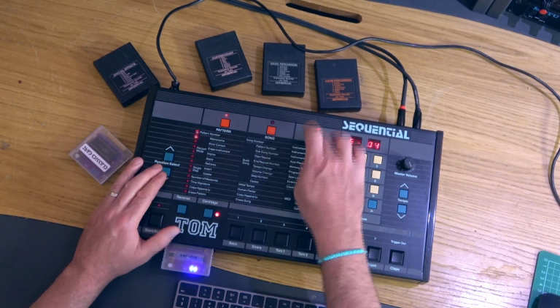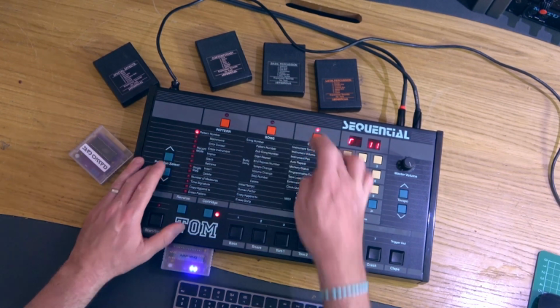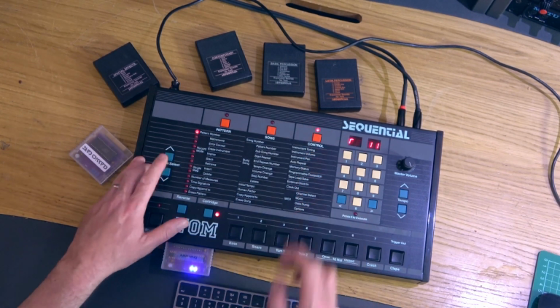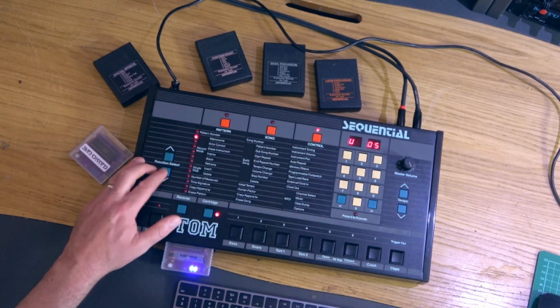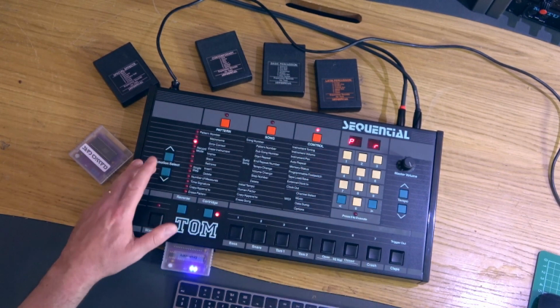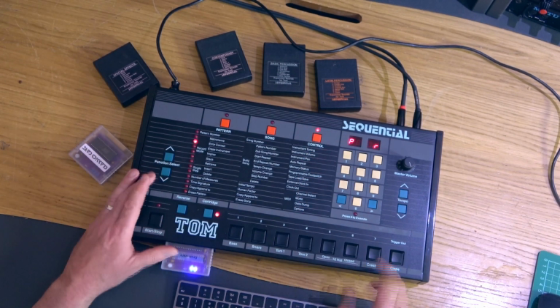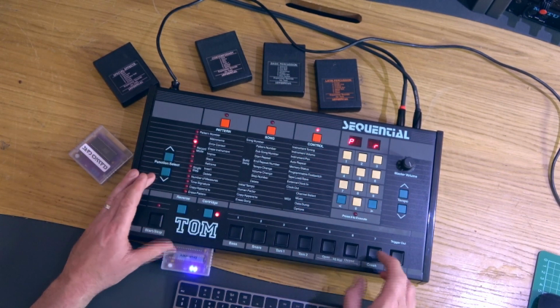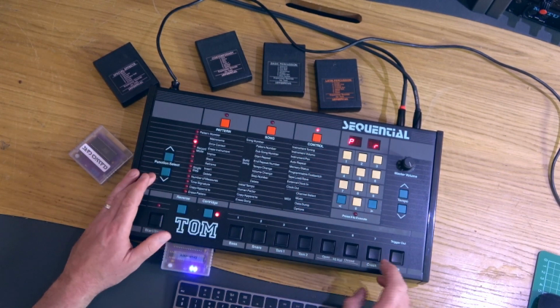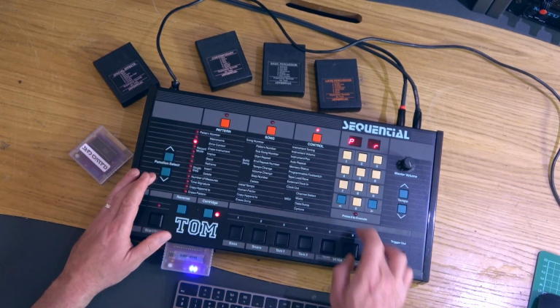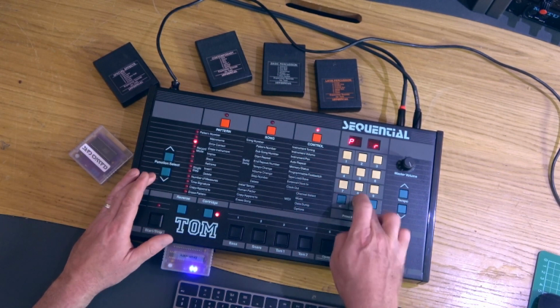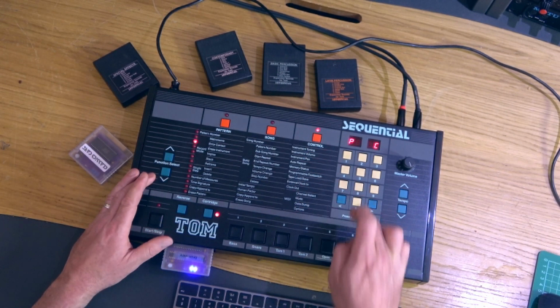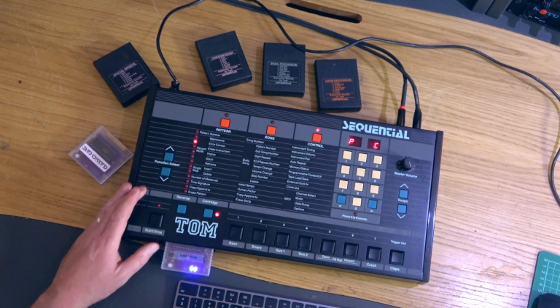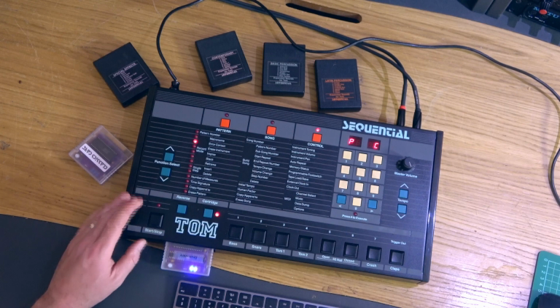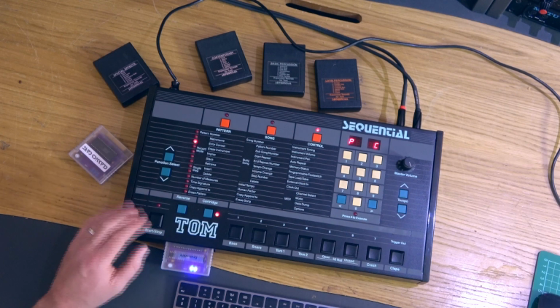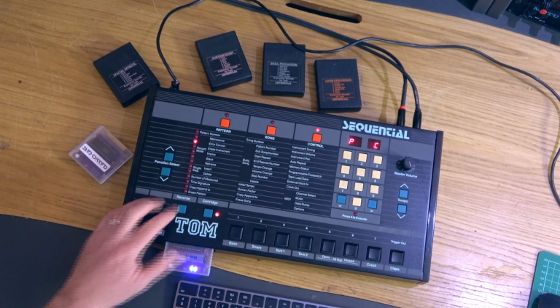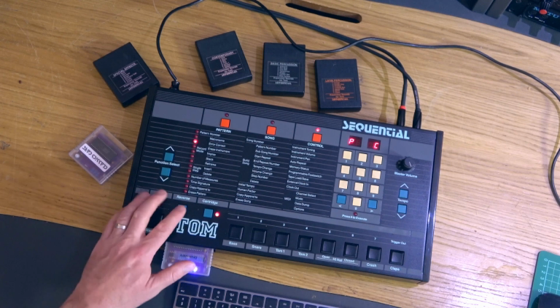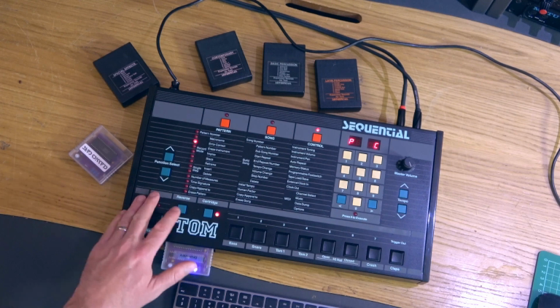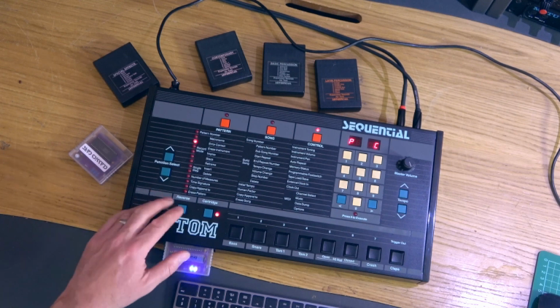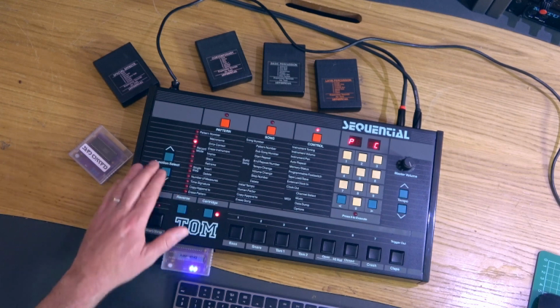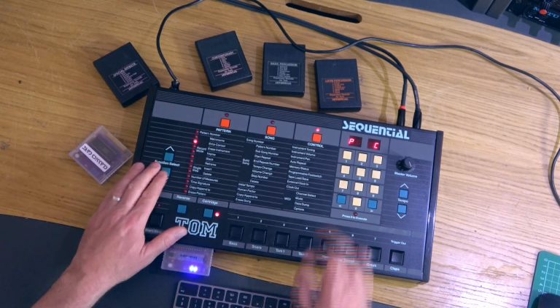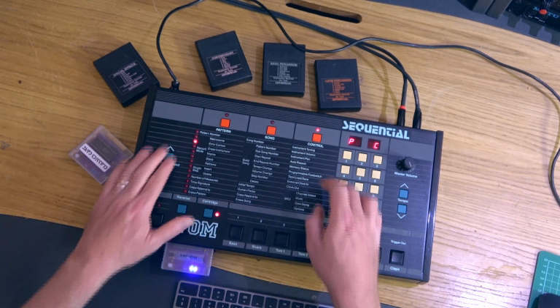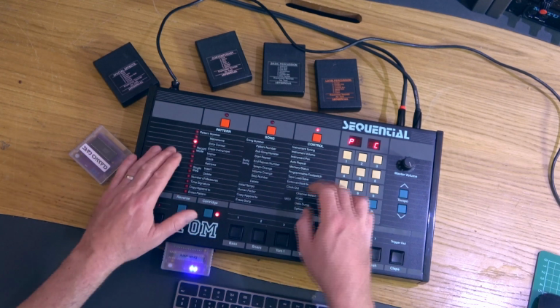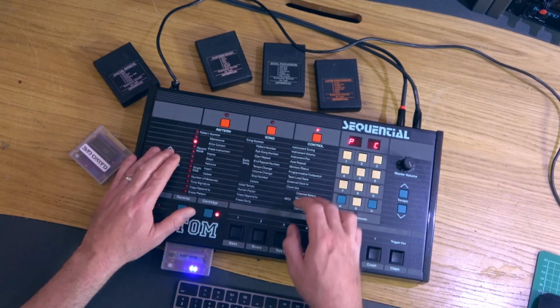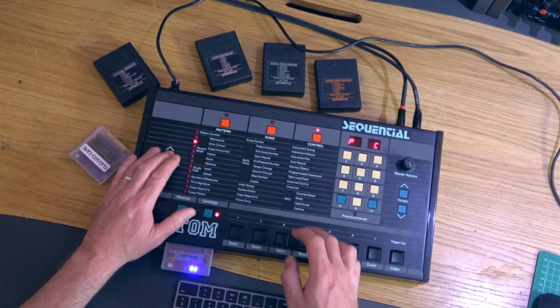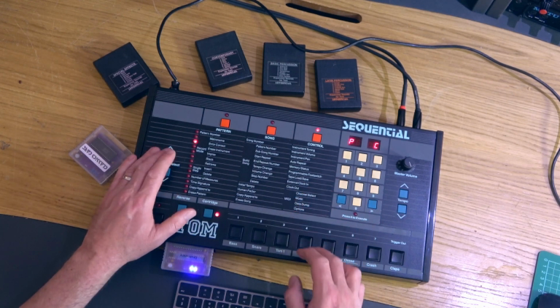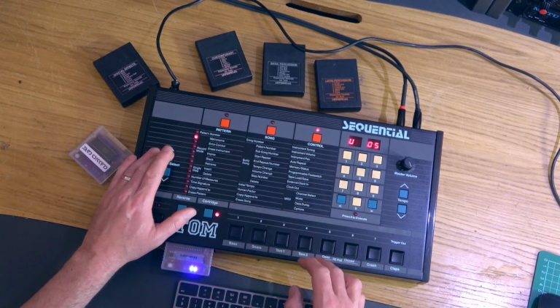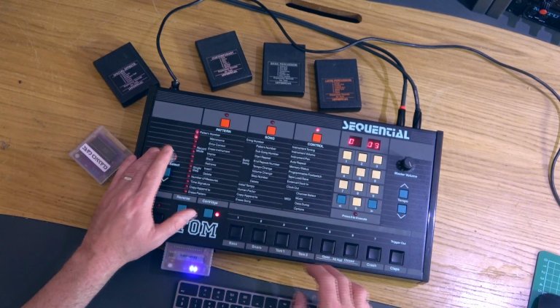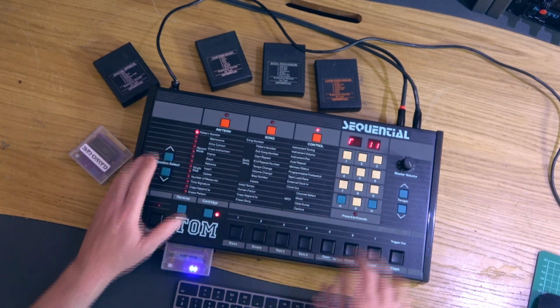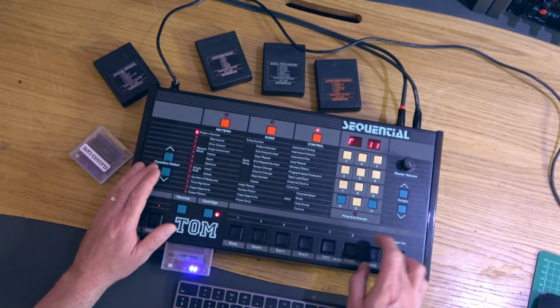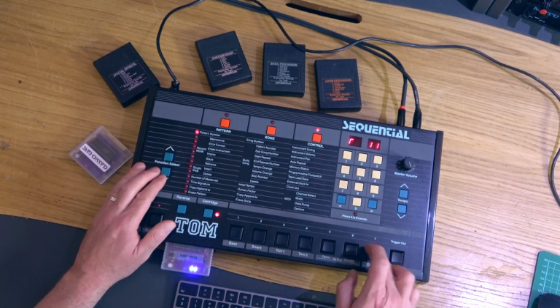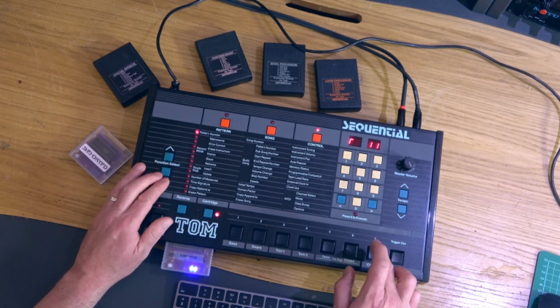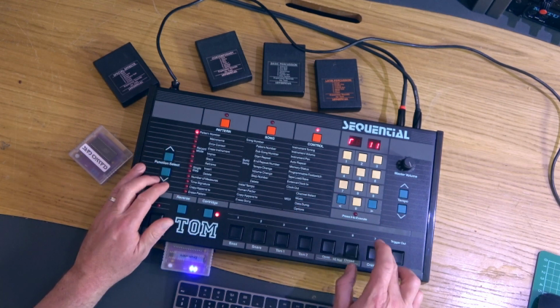Now I'm just going to center that instrument up — you'll see why in a minute. I'm also going to tune it down quite a long way.